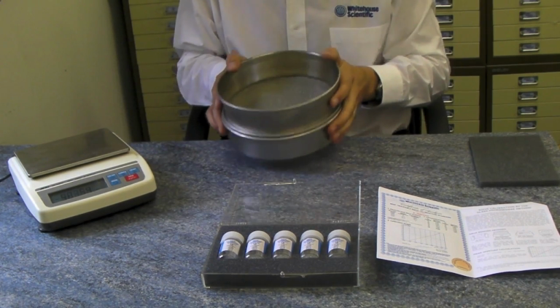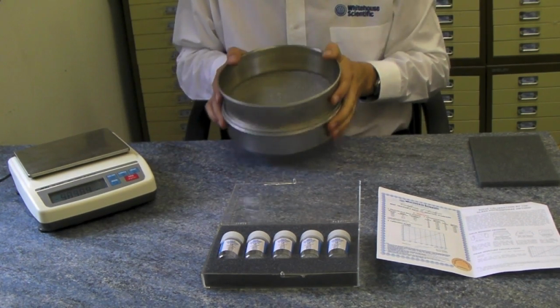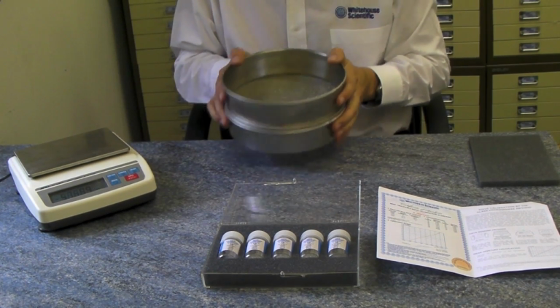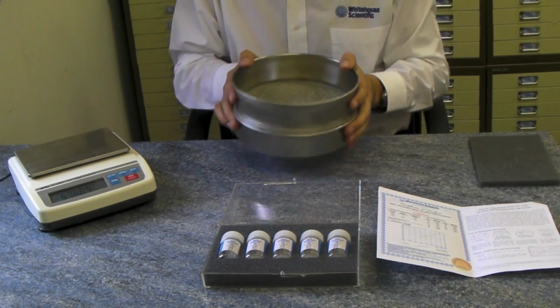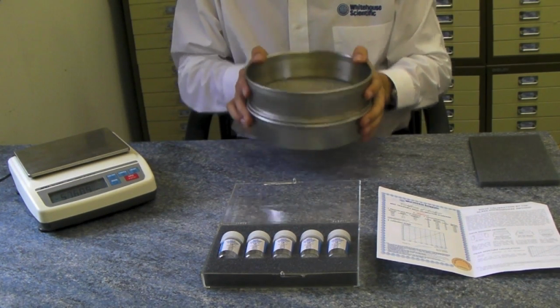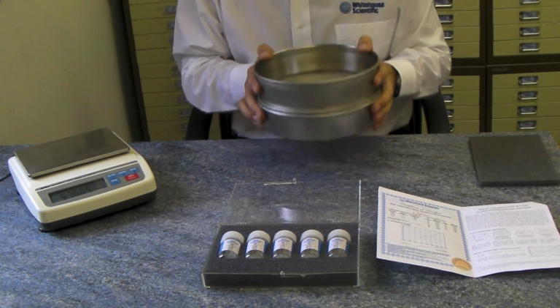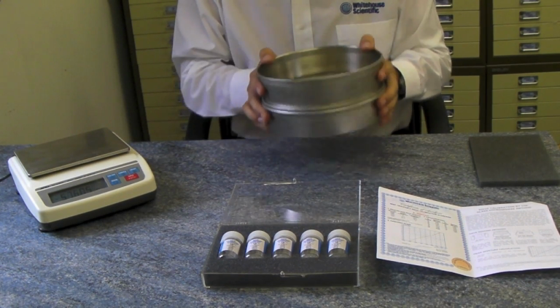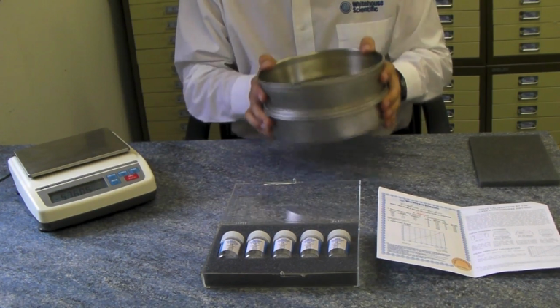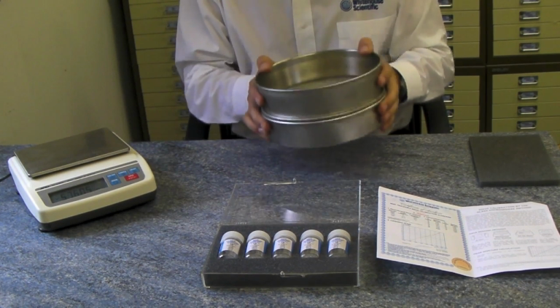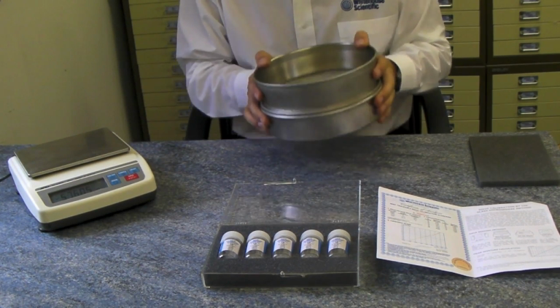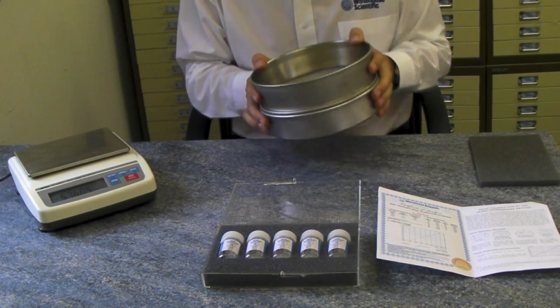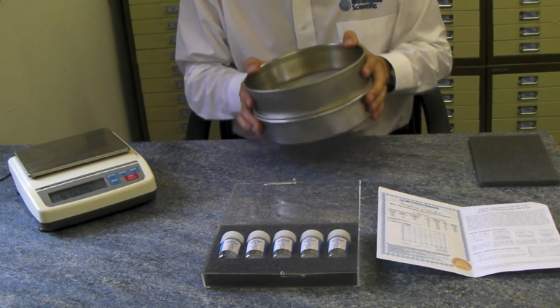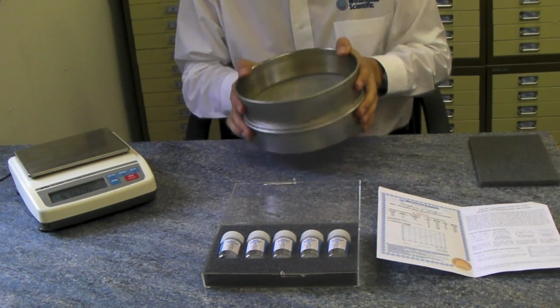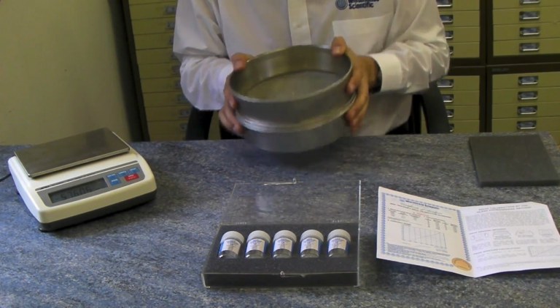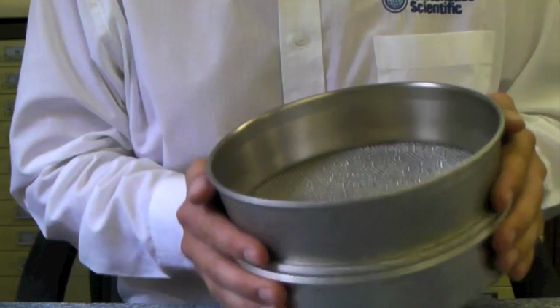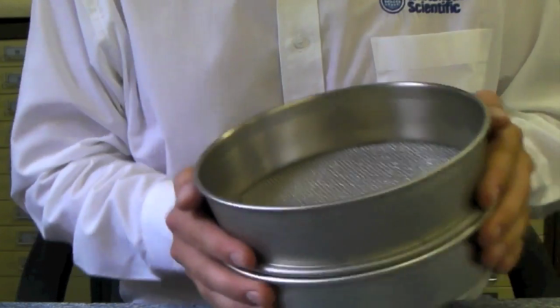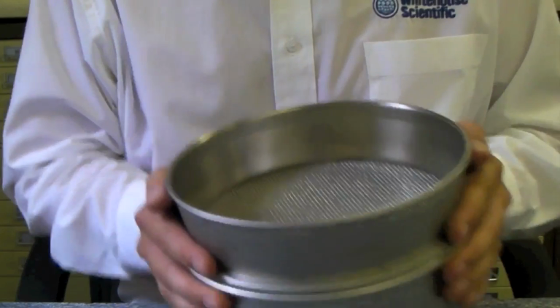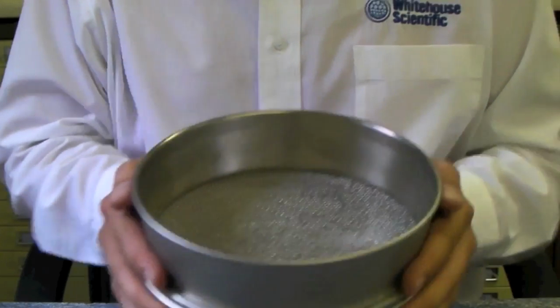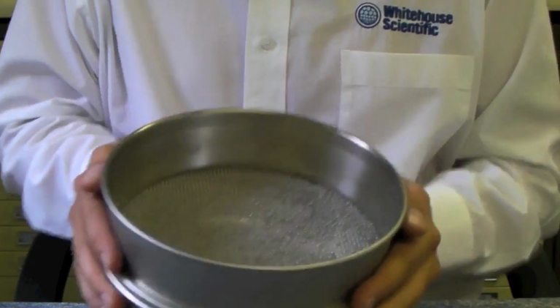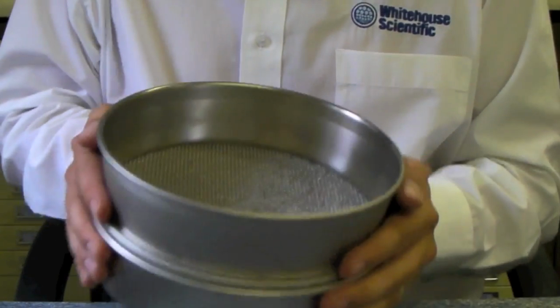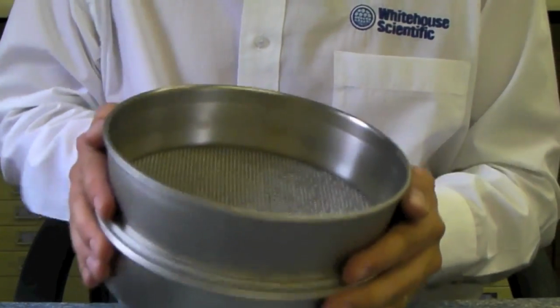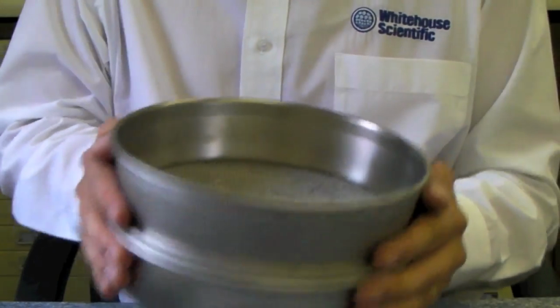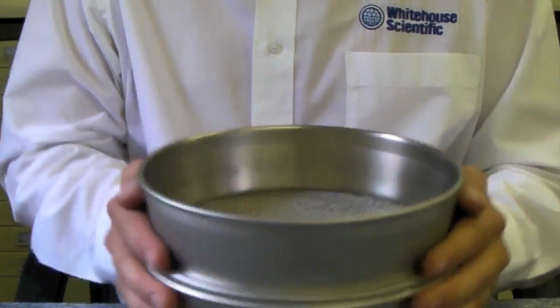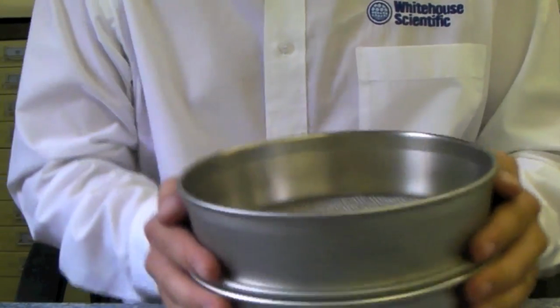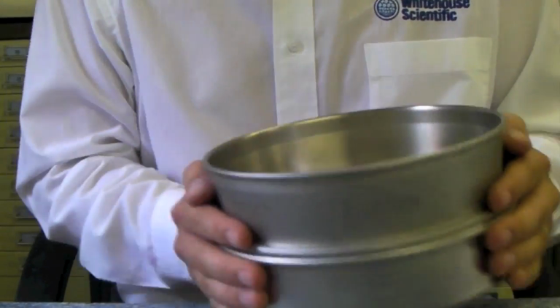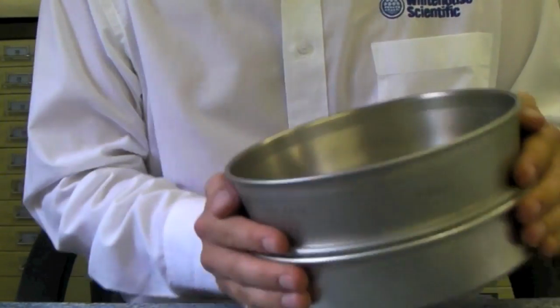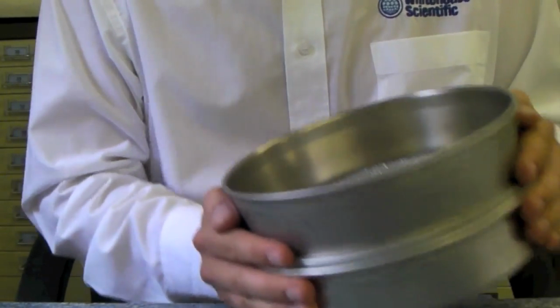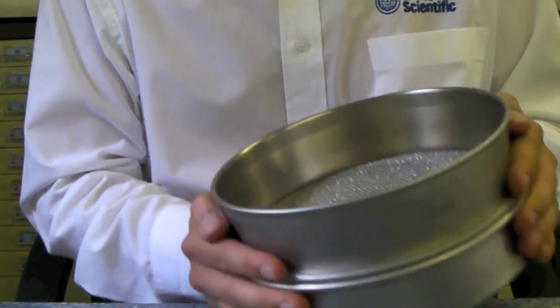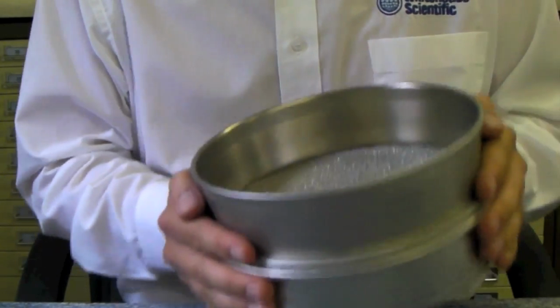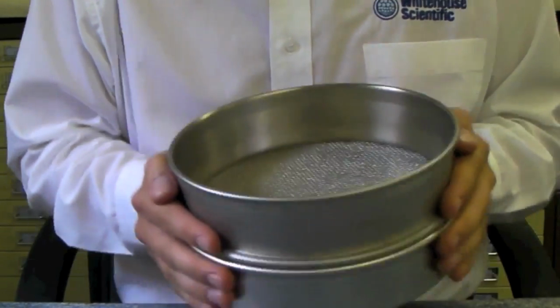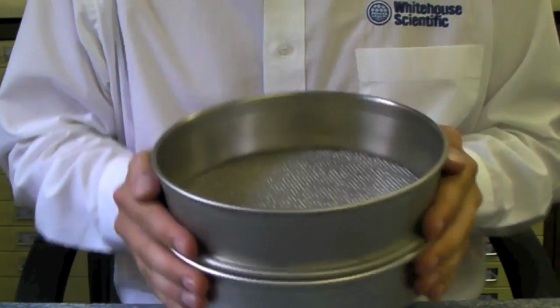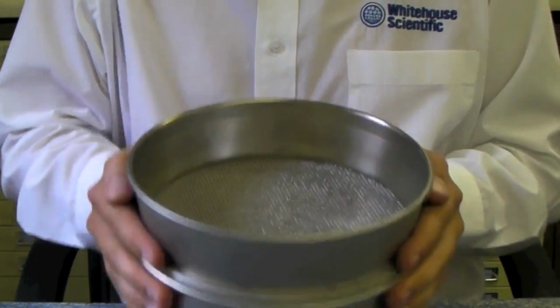Shake the sieve for one minute. This can be done by hand, as you see here, or by any other mechanical or sonic method.